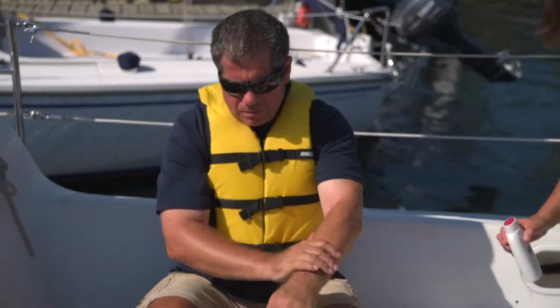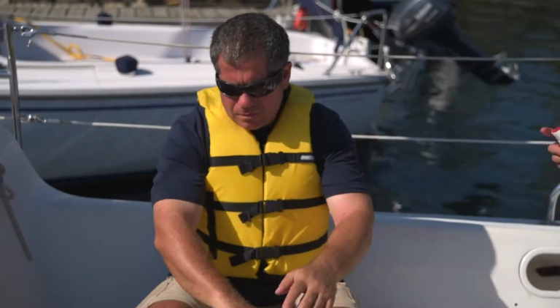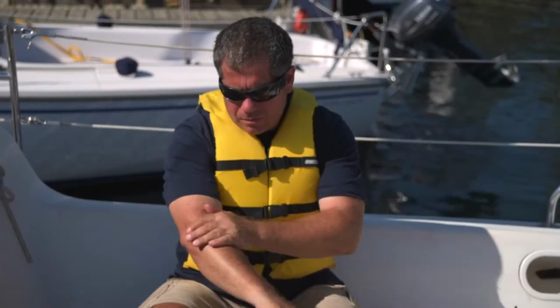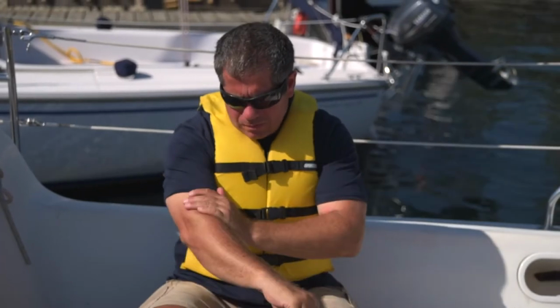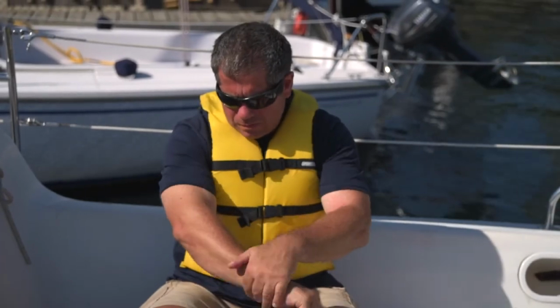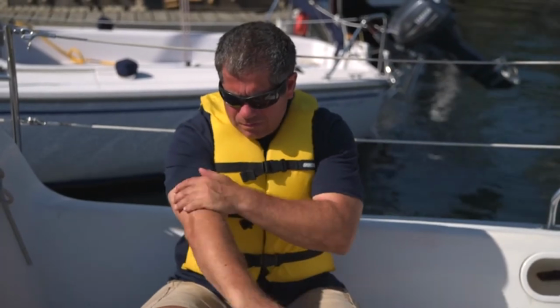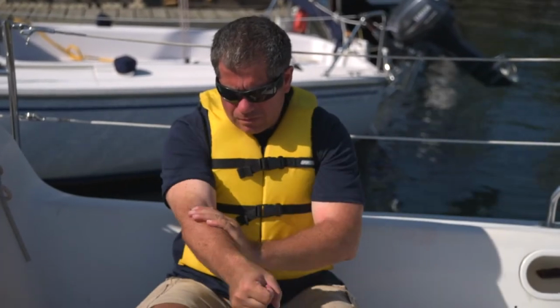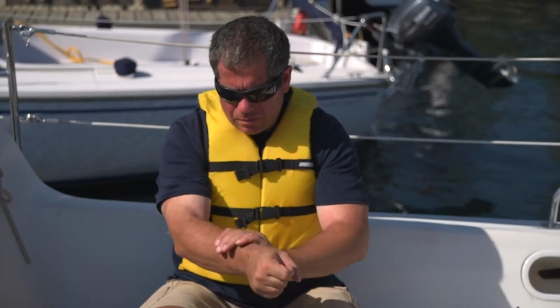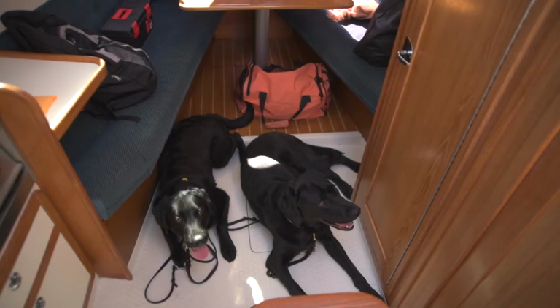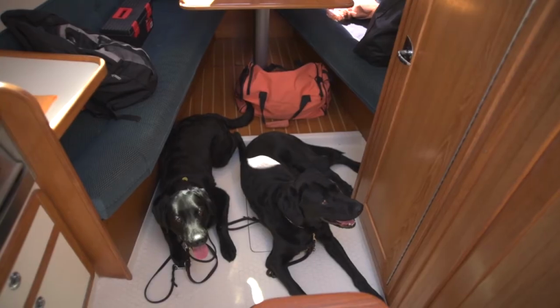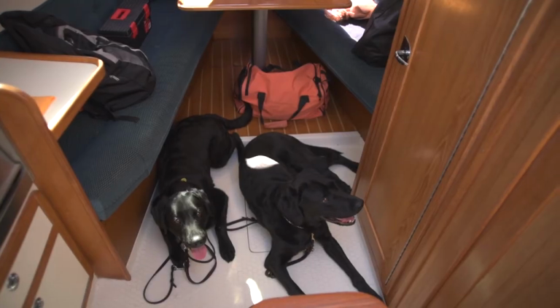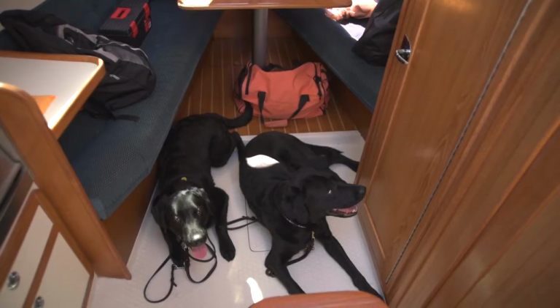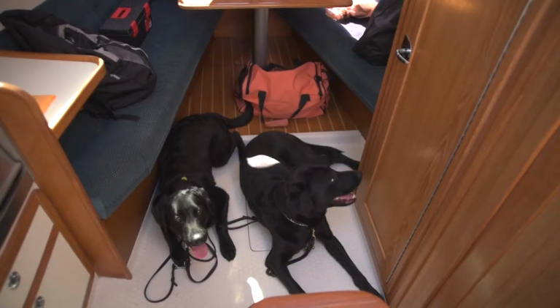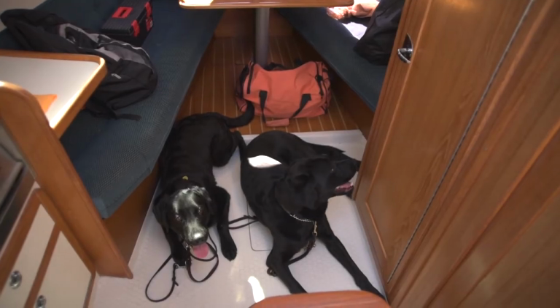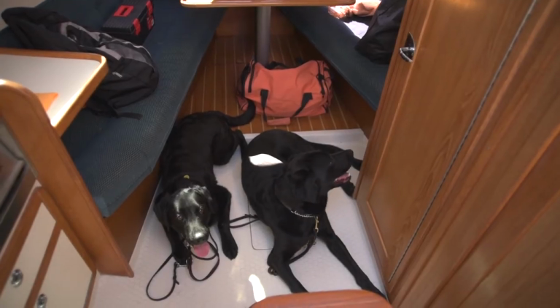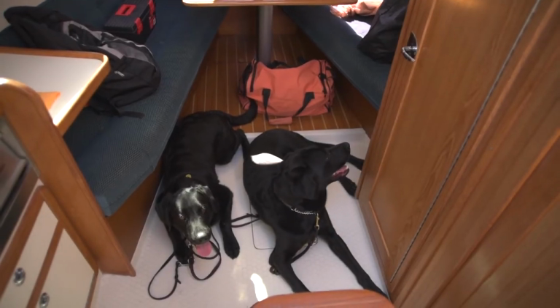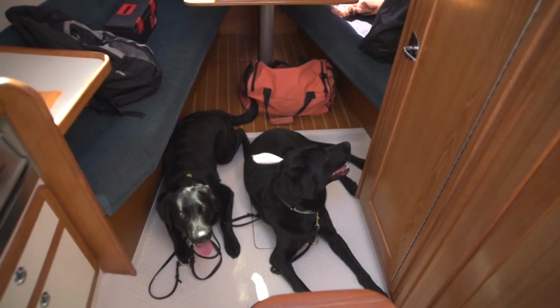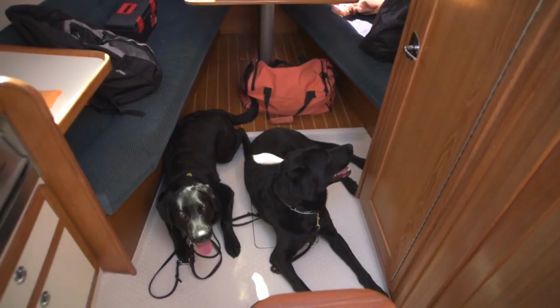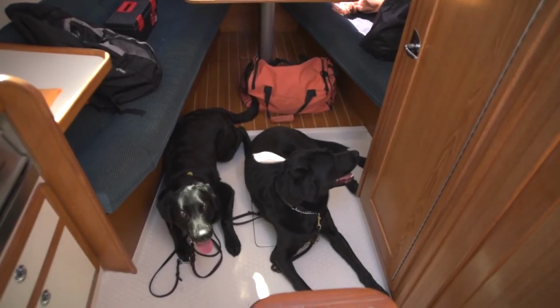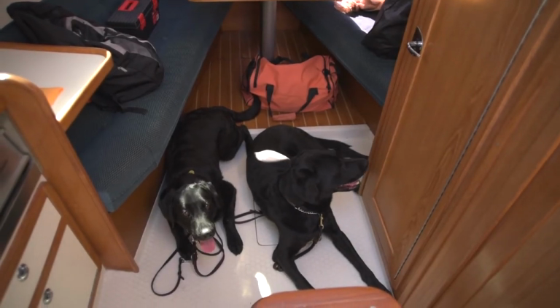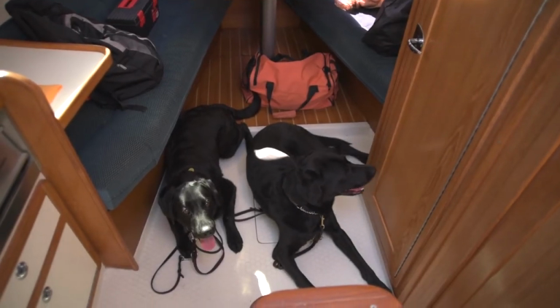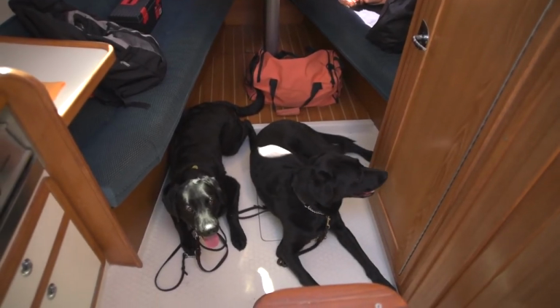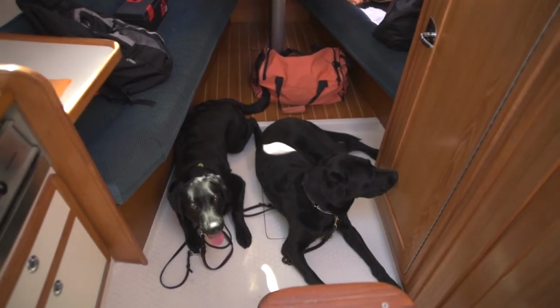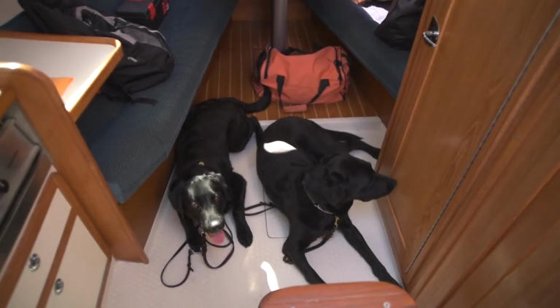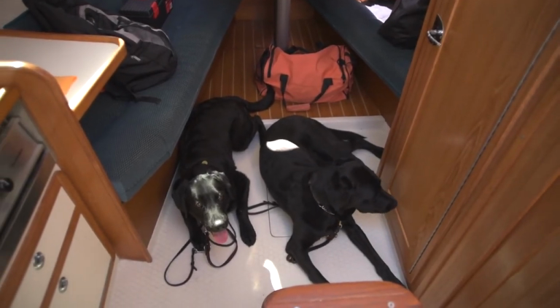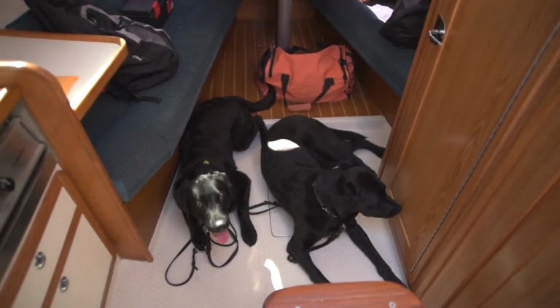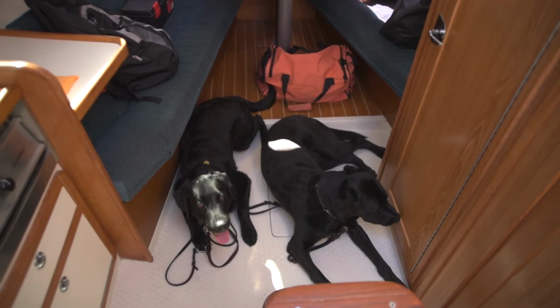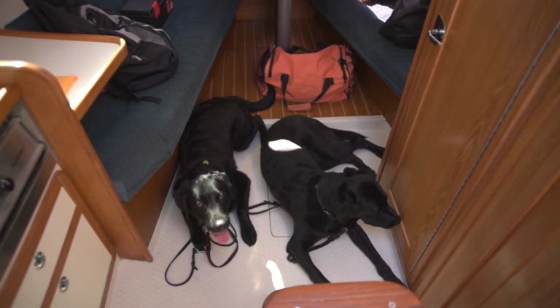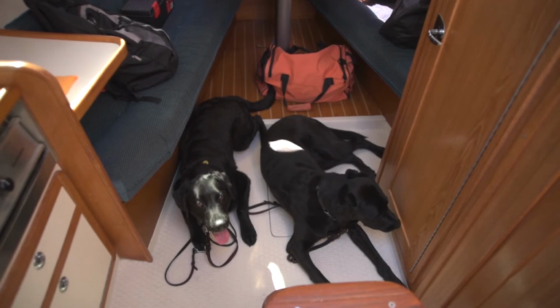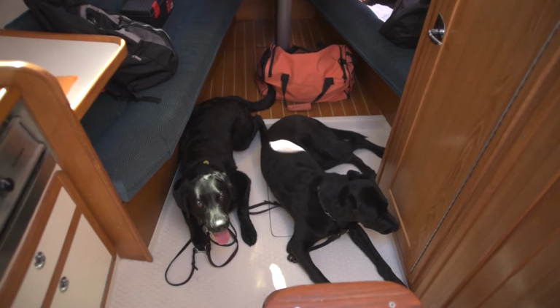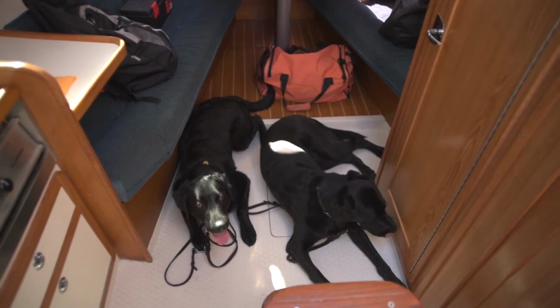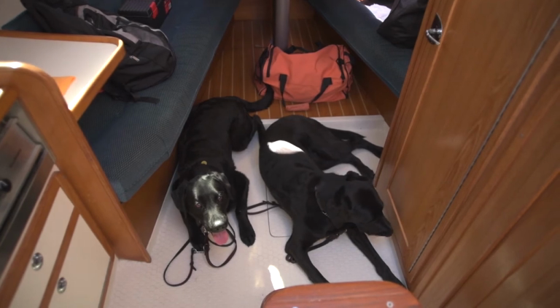Most importantly, ensure our dog friends are comfortable and safe. We want them to enjoy the sail too!